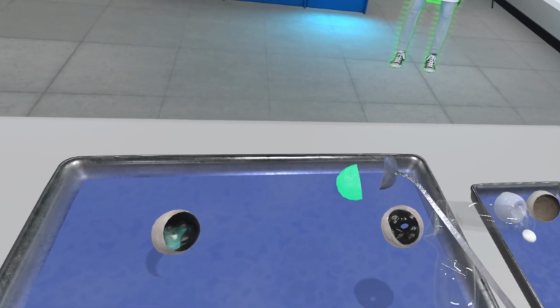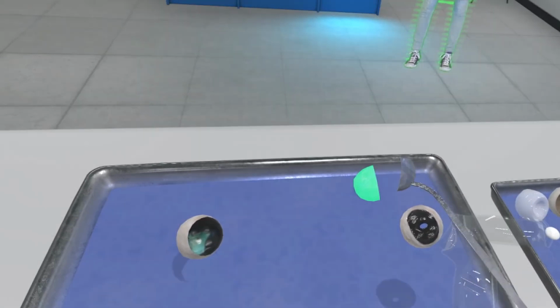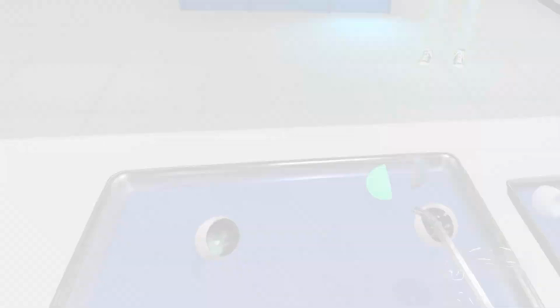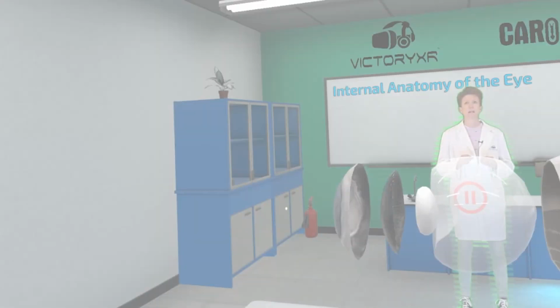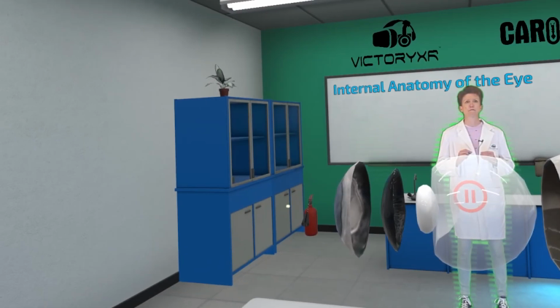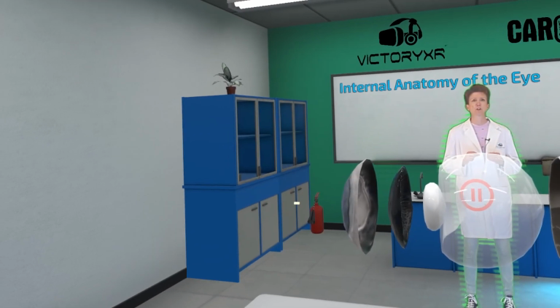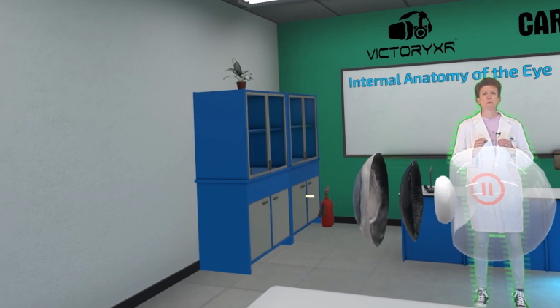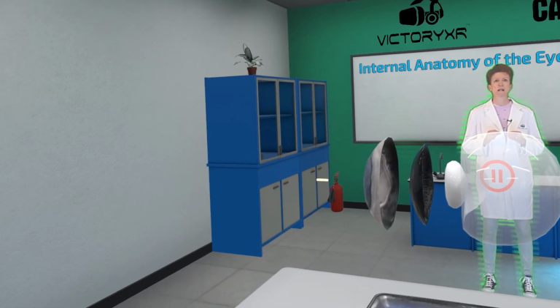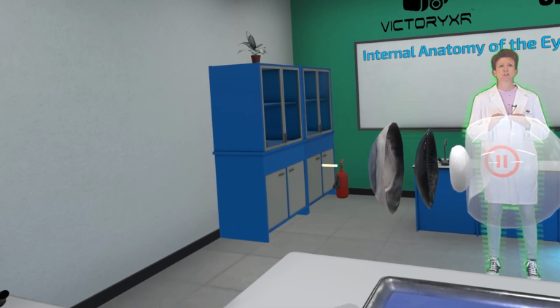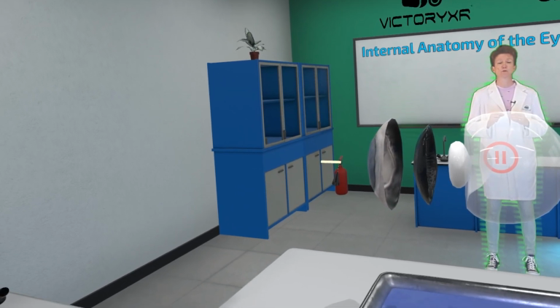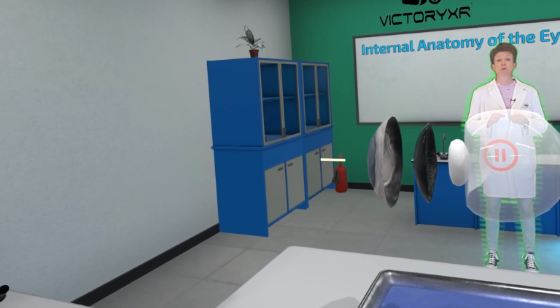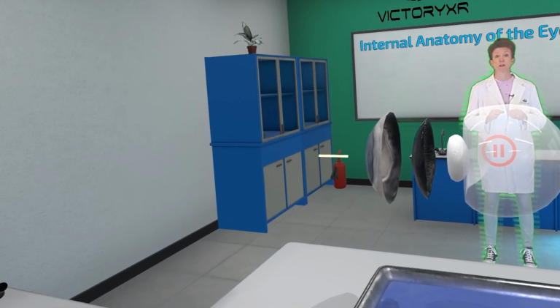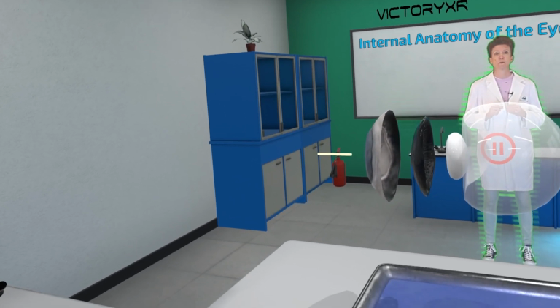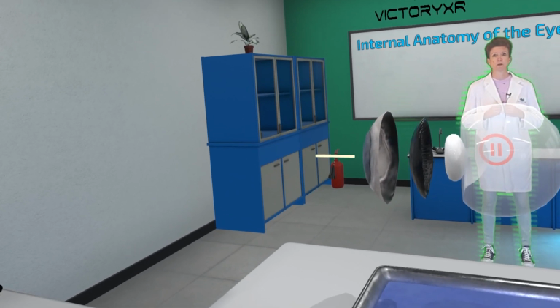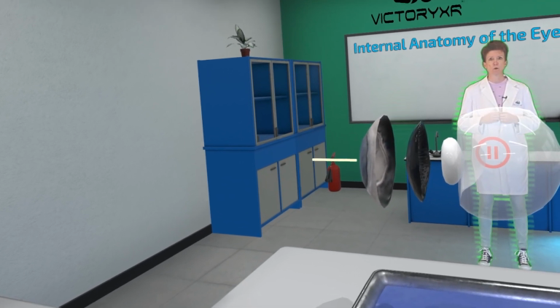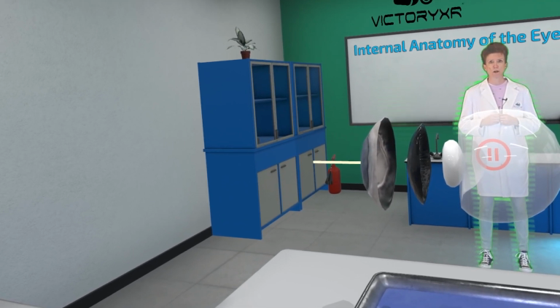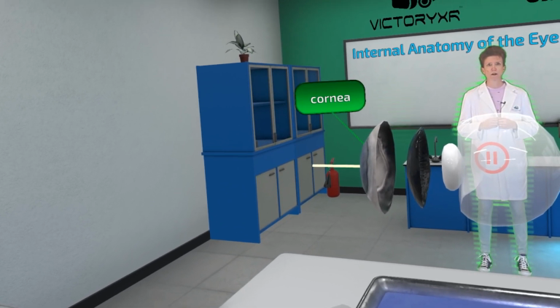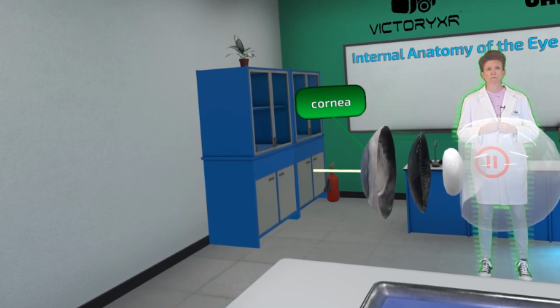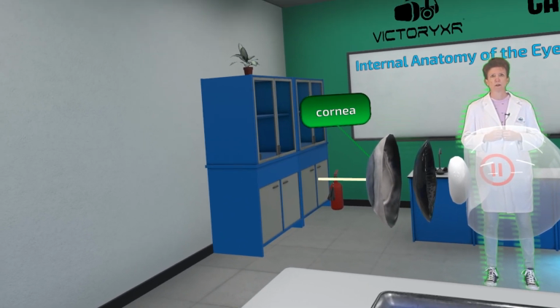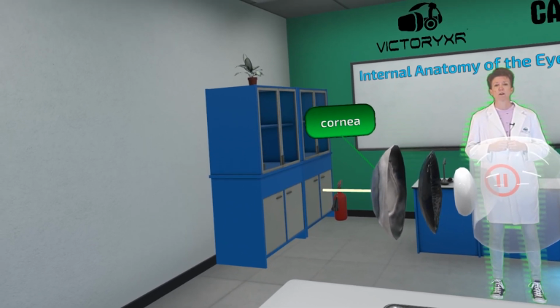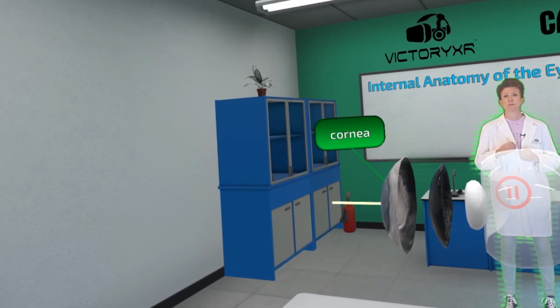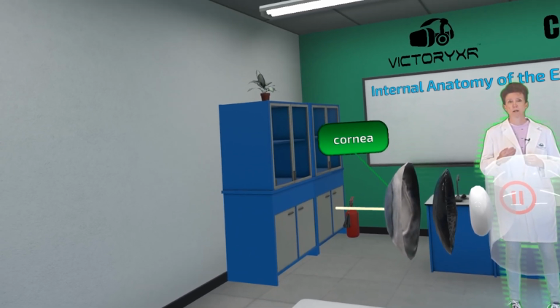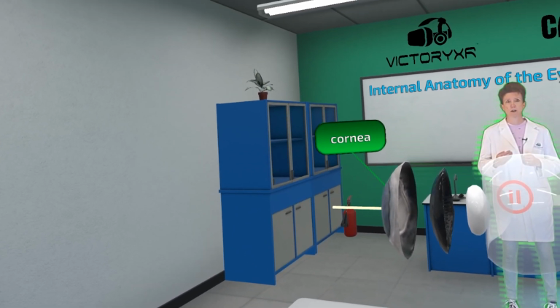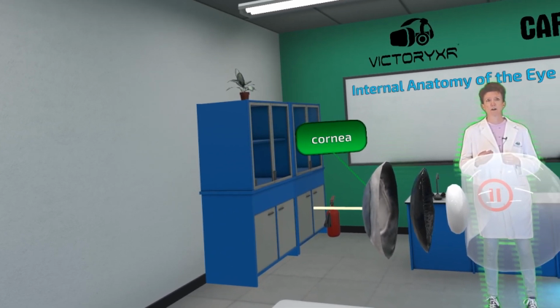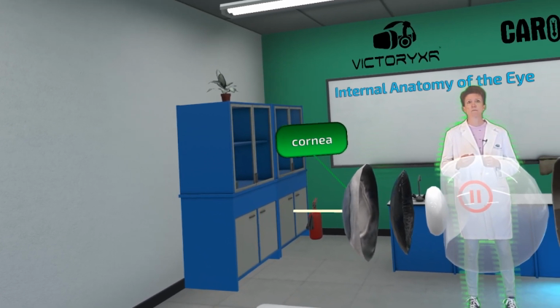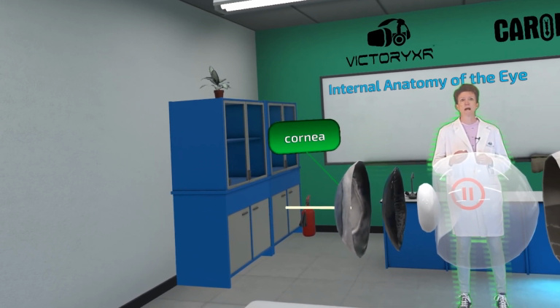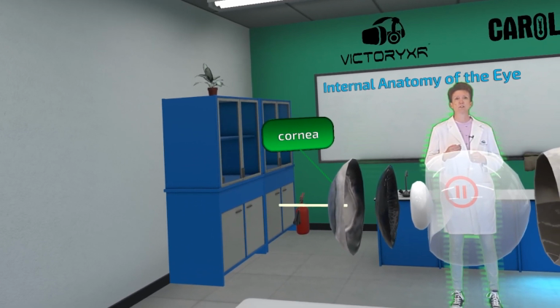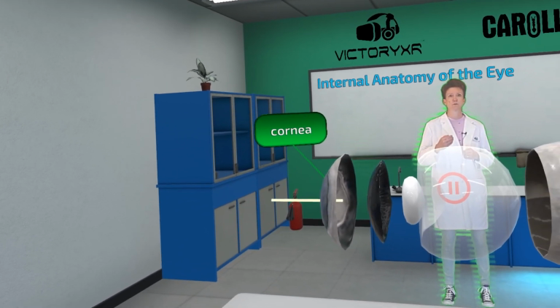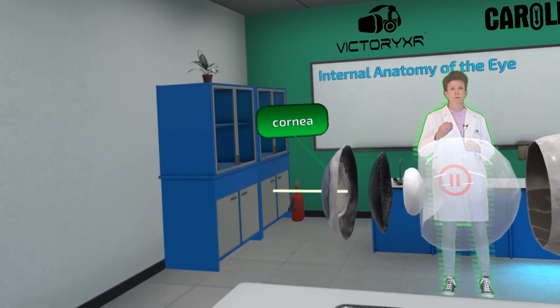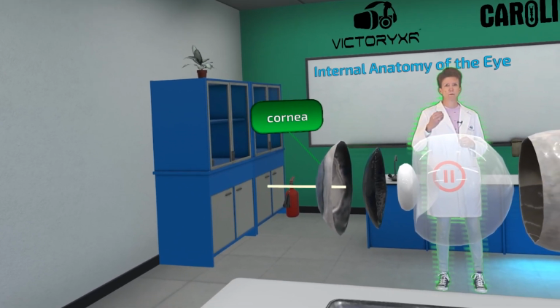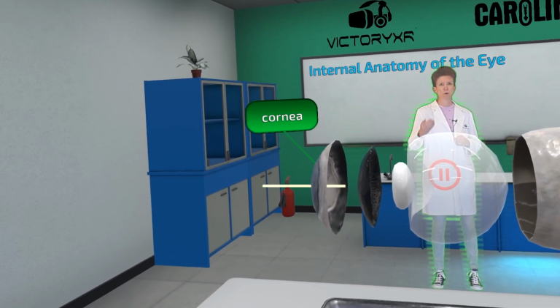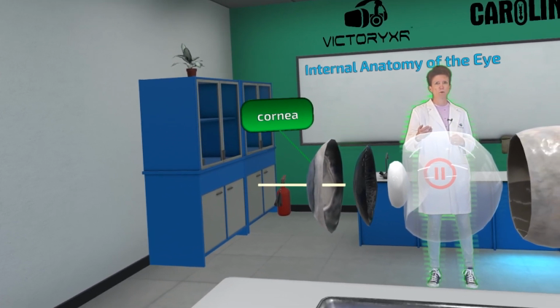Light first passes through the transparent cornea. From here, it passes through the pupil.